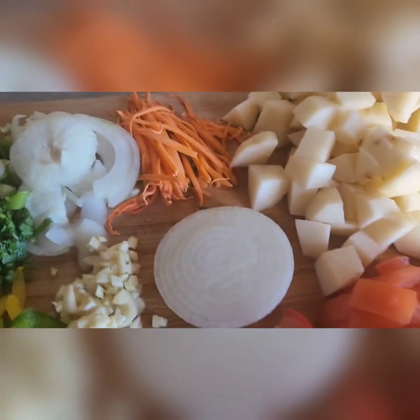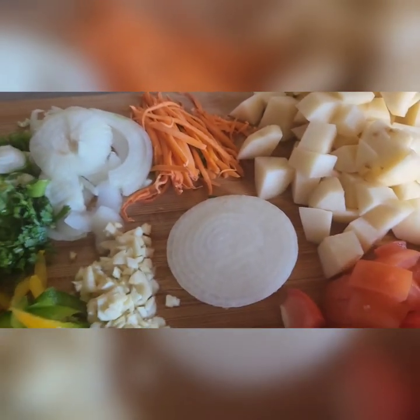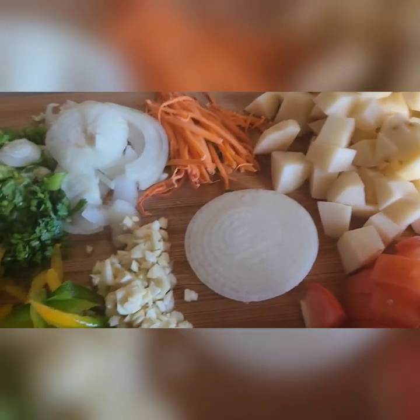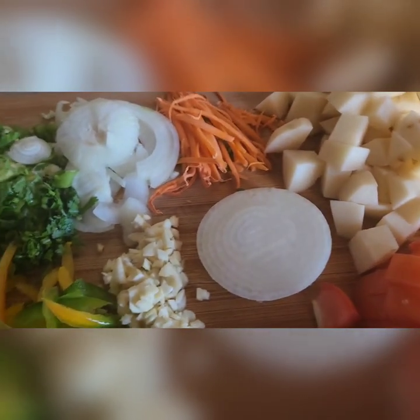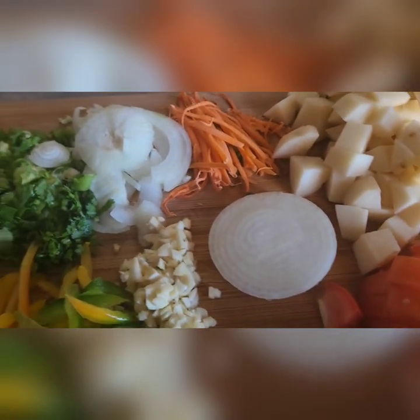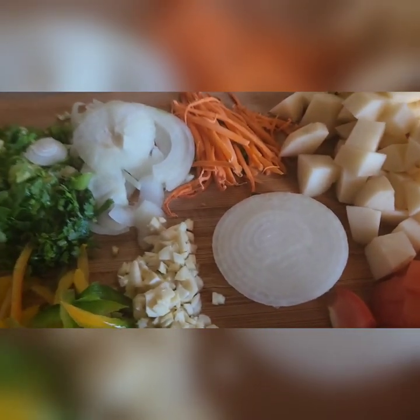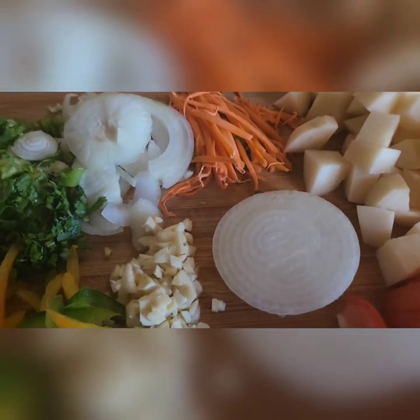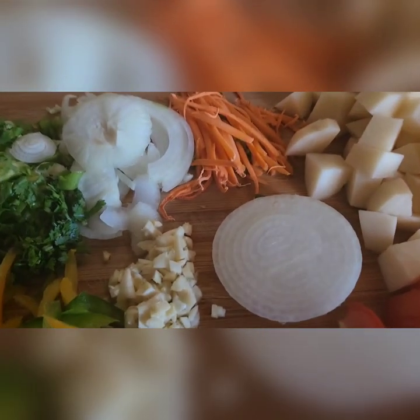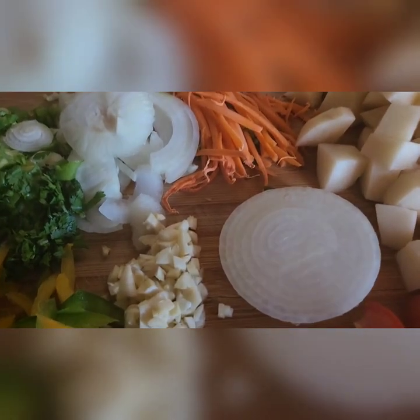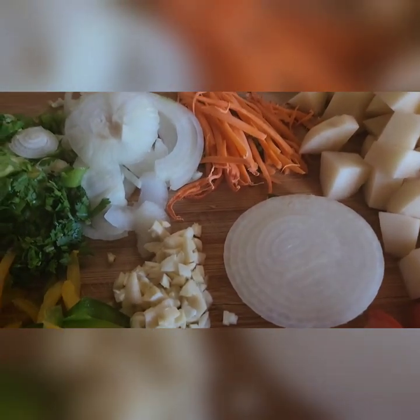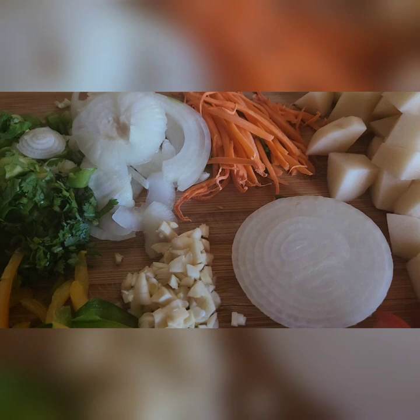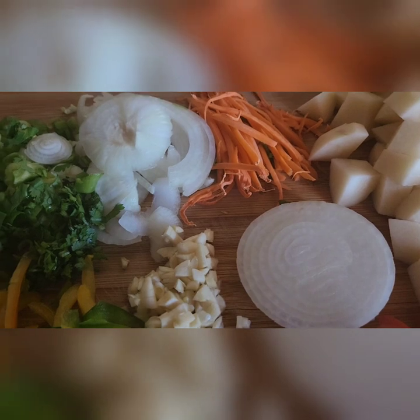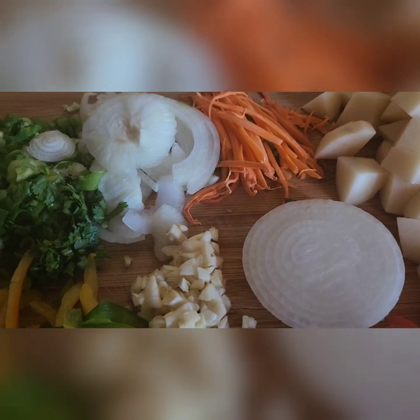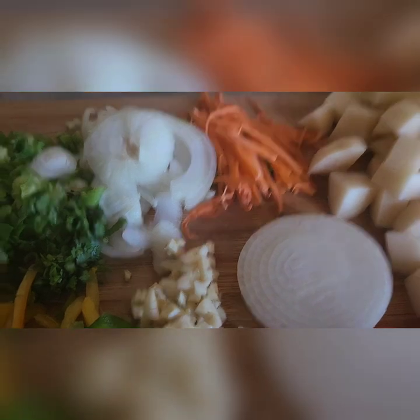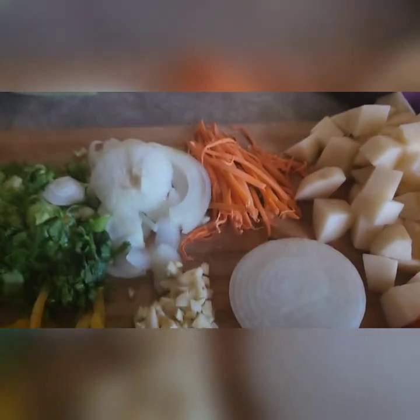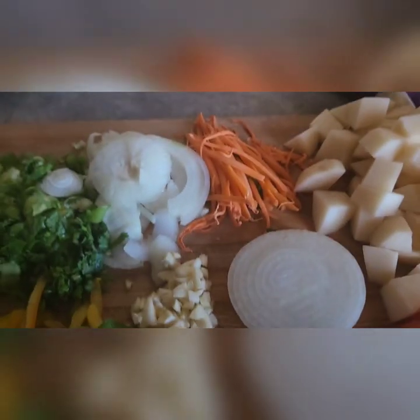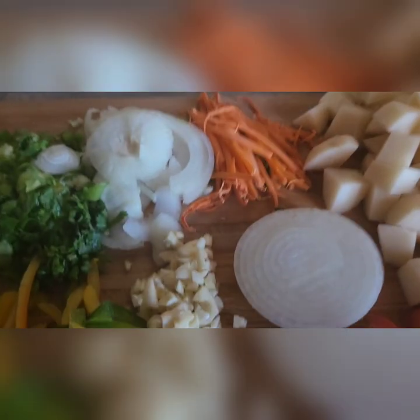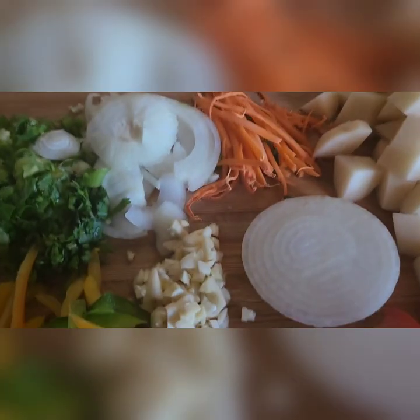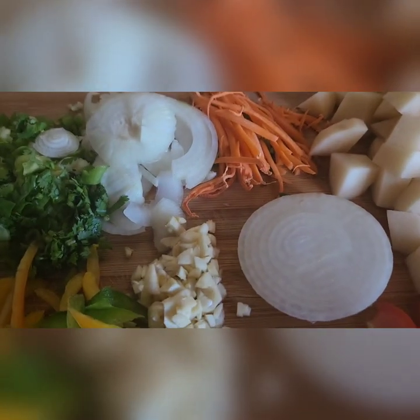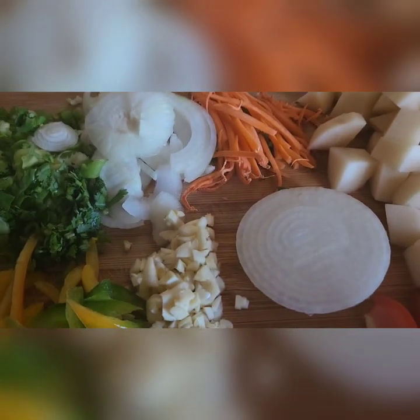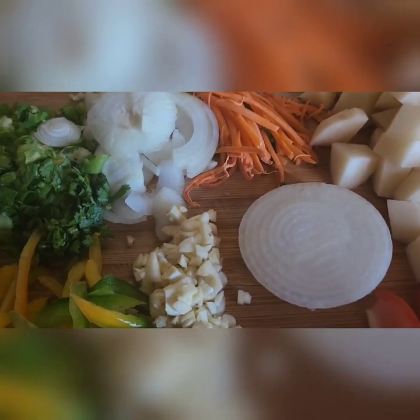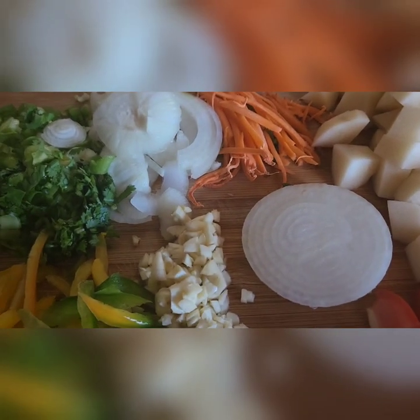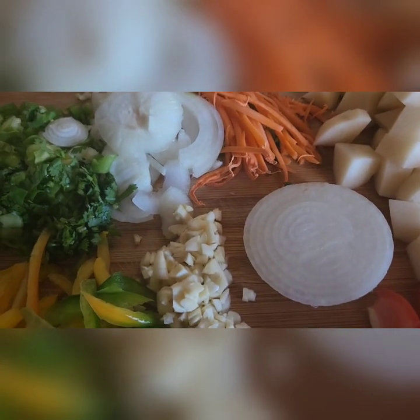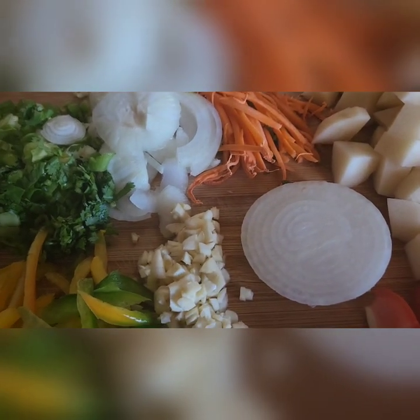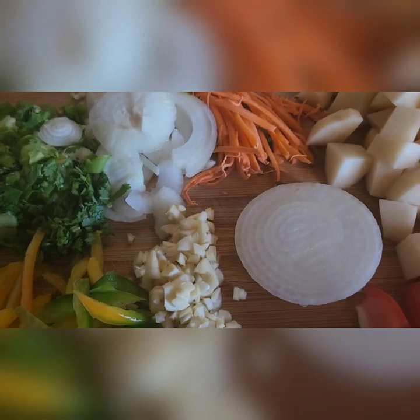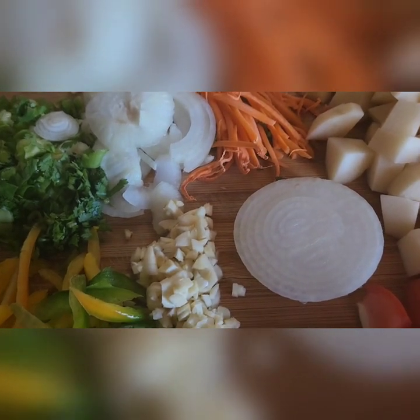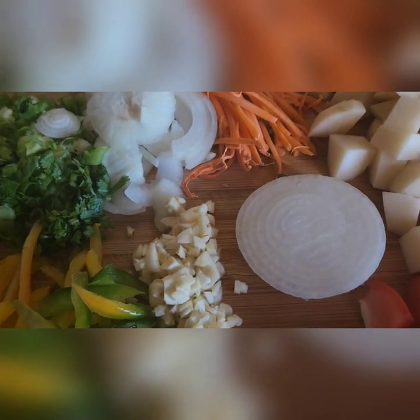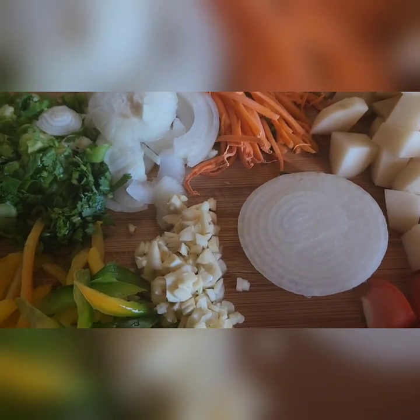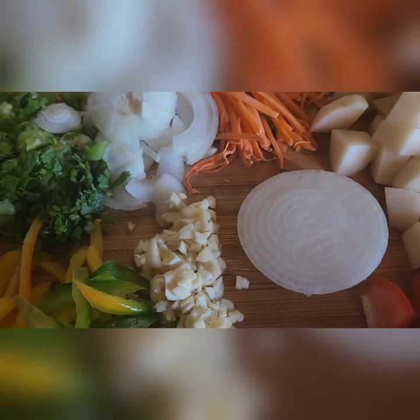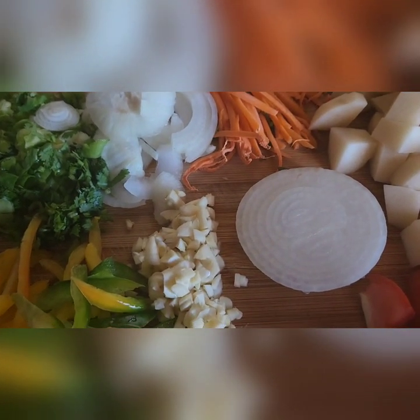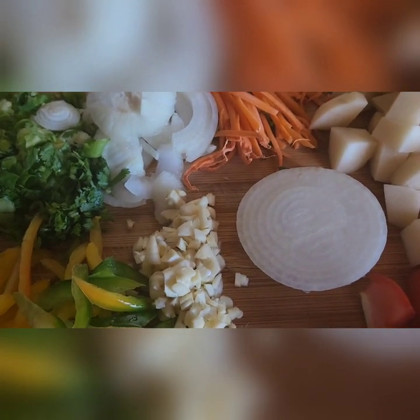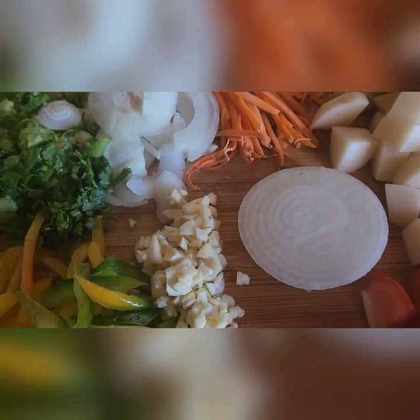Everything that I'm using here is of my choice — you can use anything of yours.